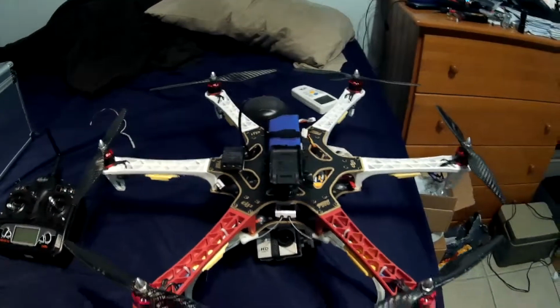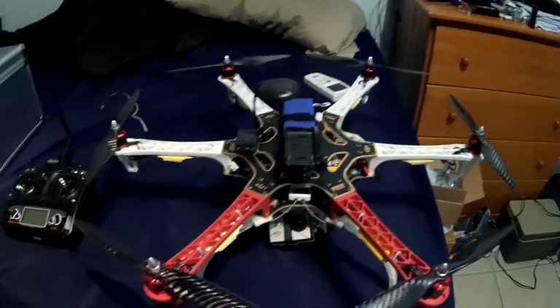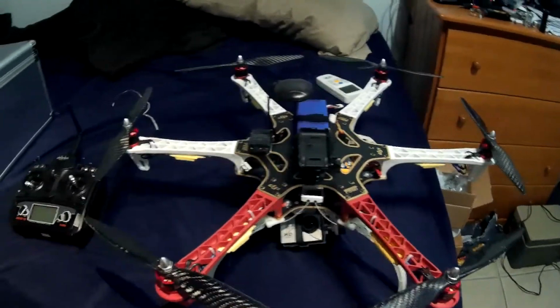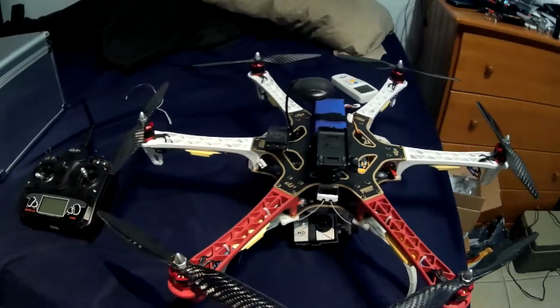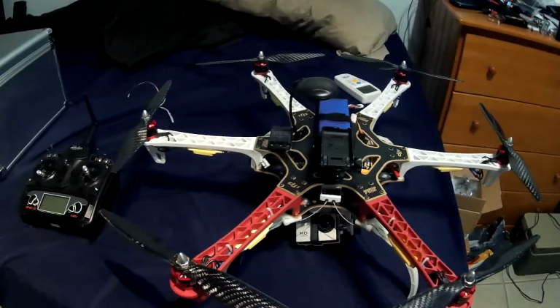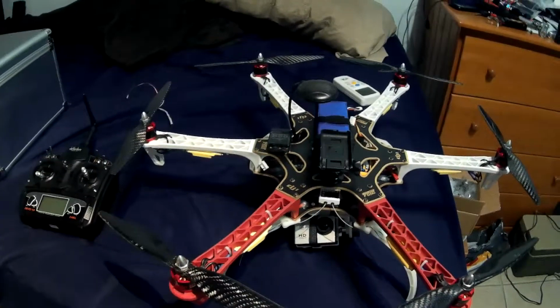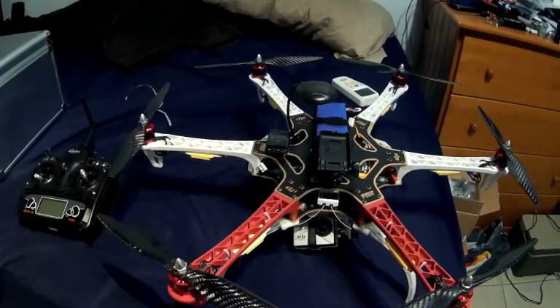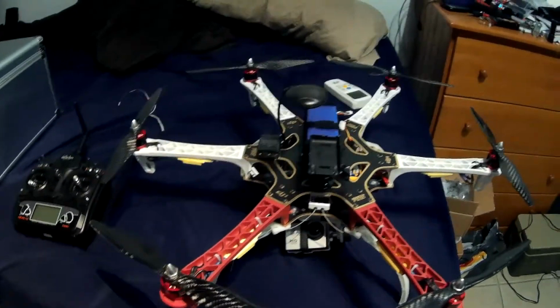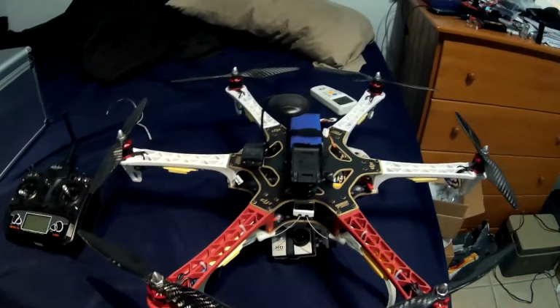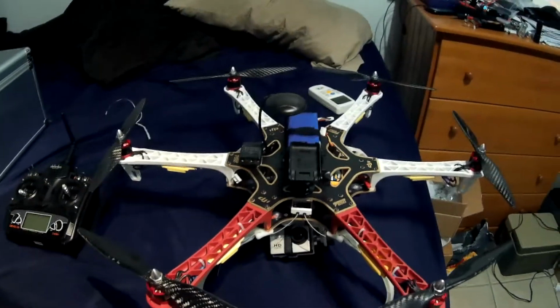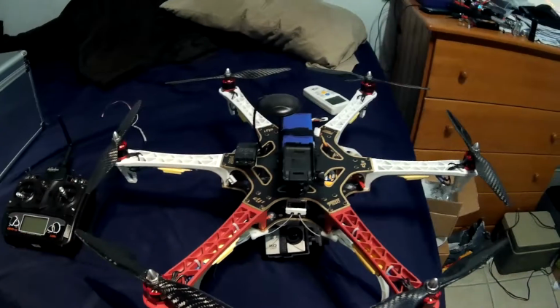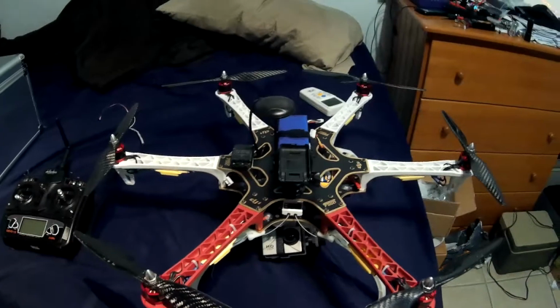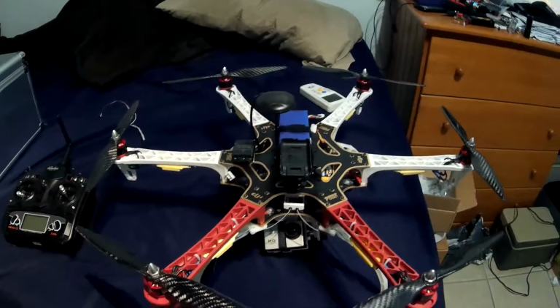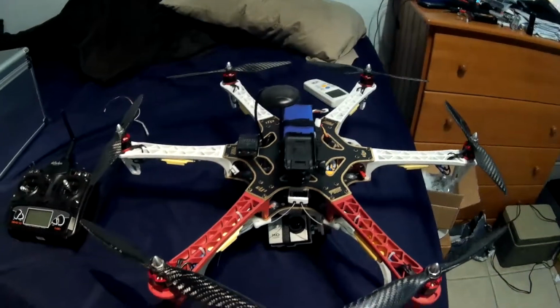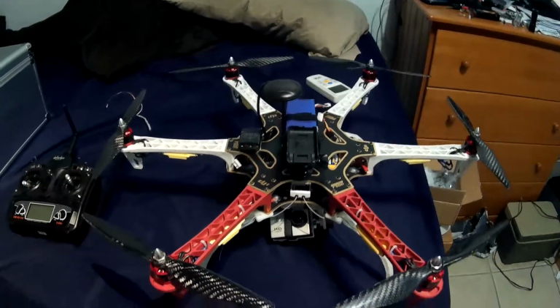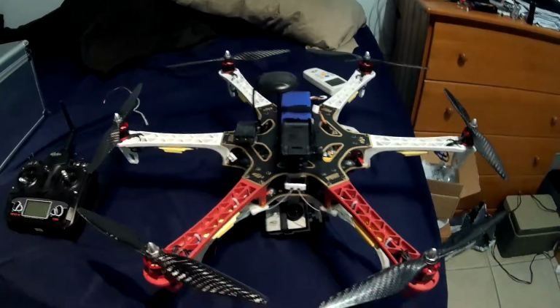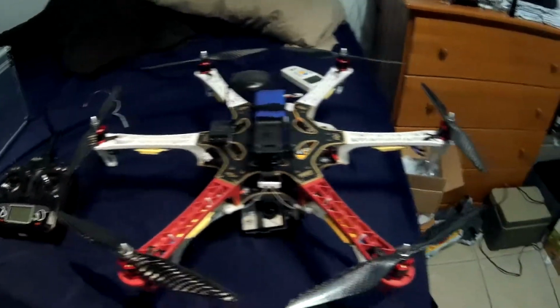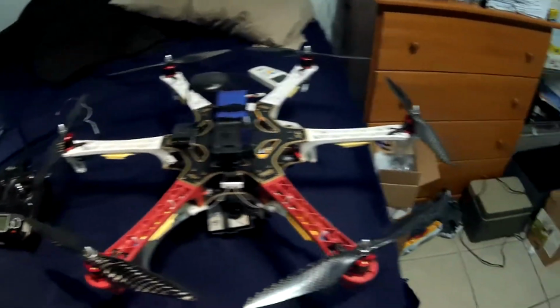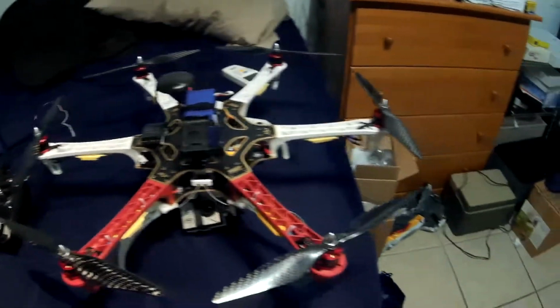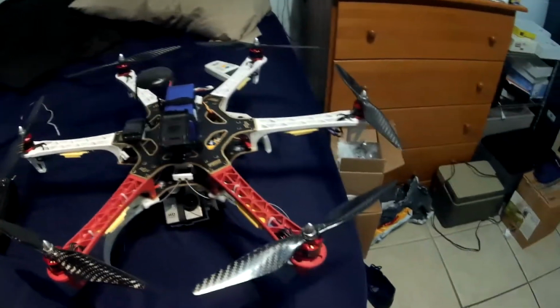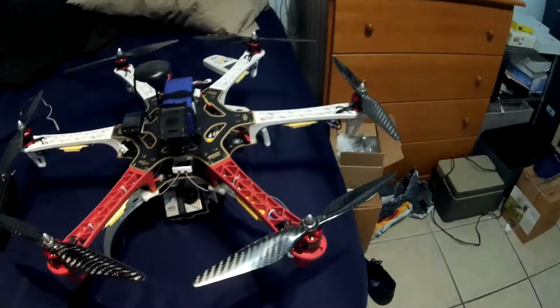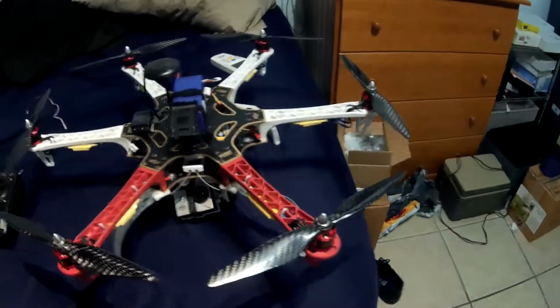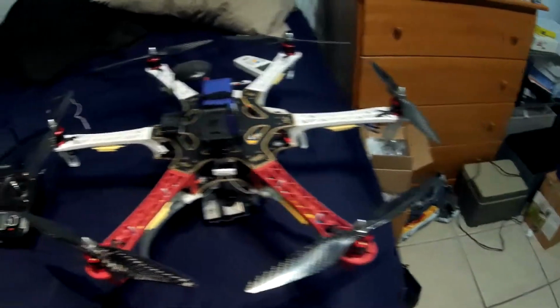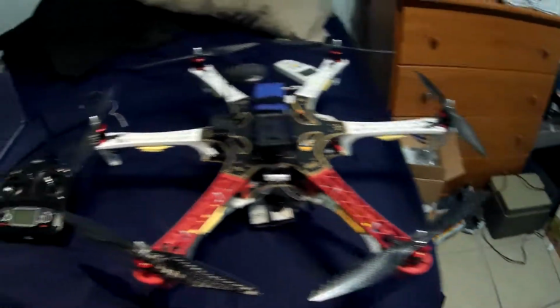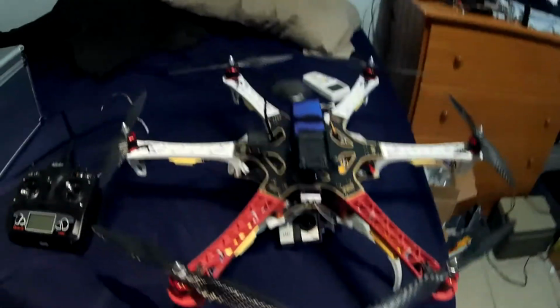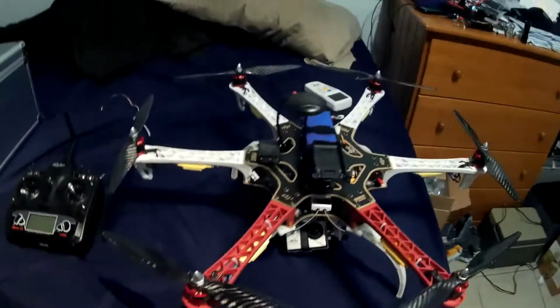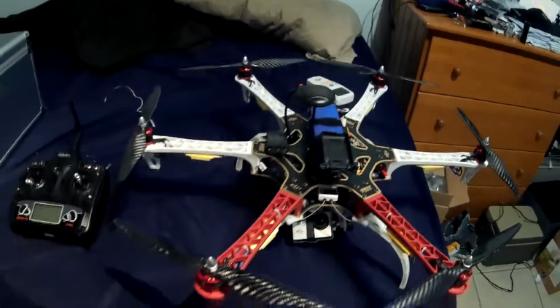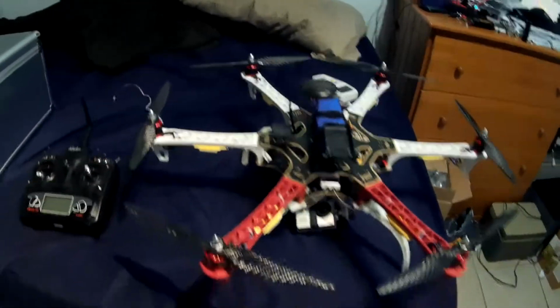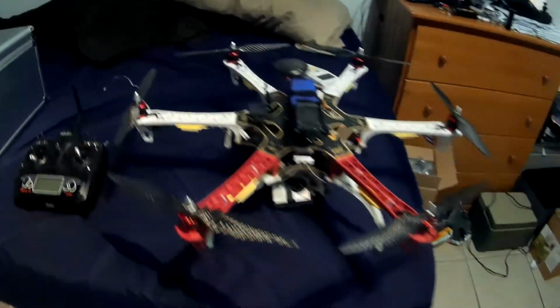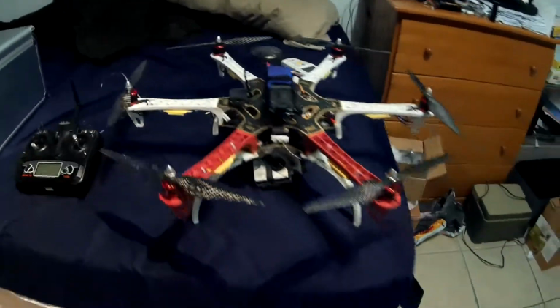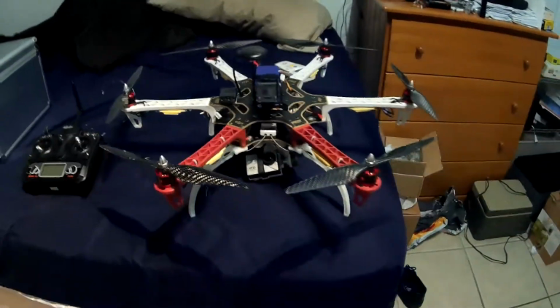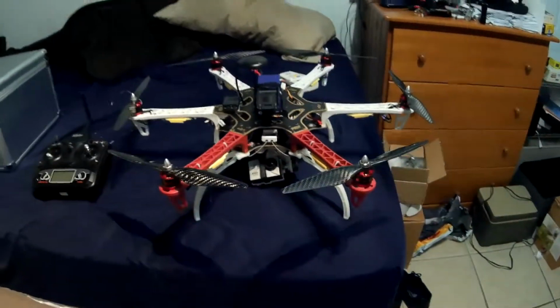Then starts the next one — an X700 hexacopter, which will probably take the name Goliath. This one is Frankie, and Frankie is doing good so far.